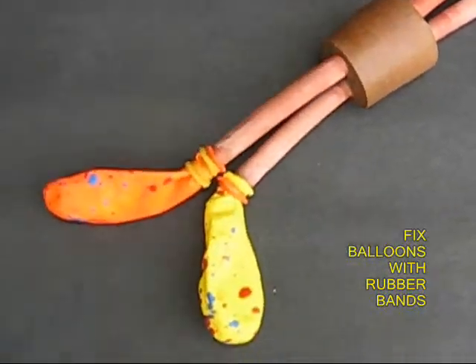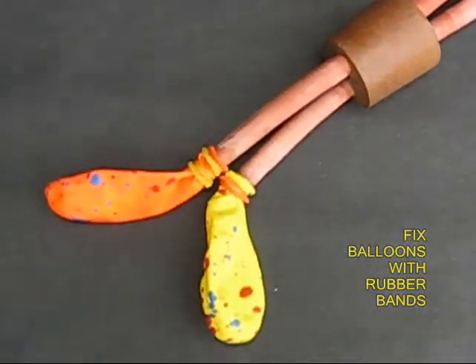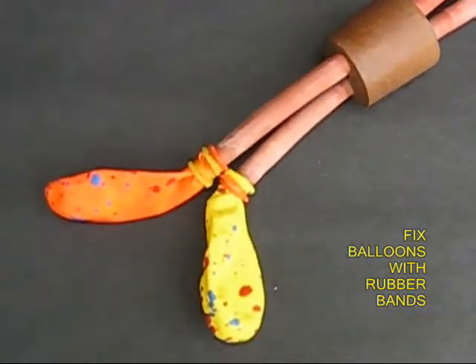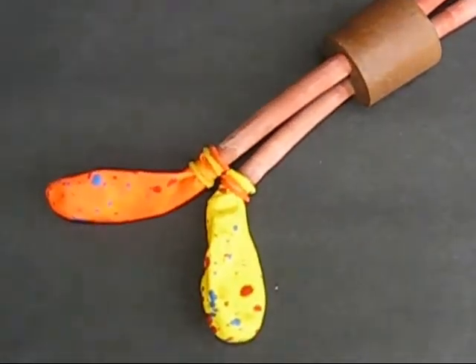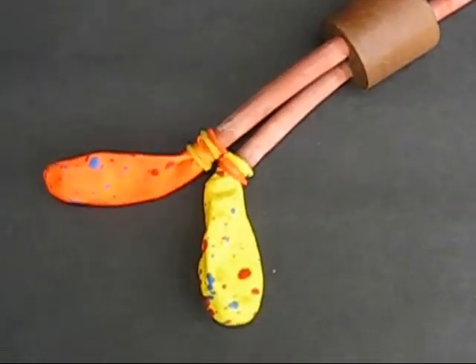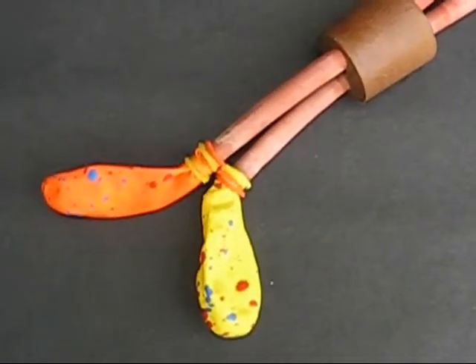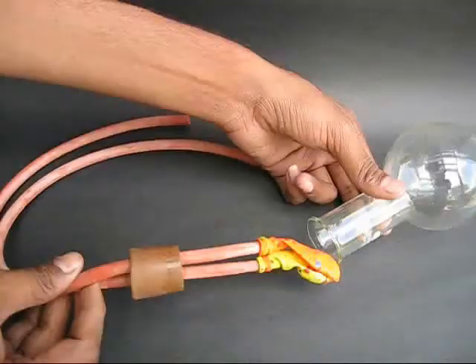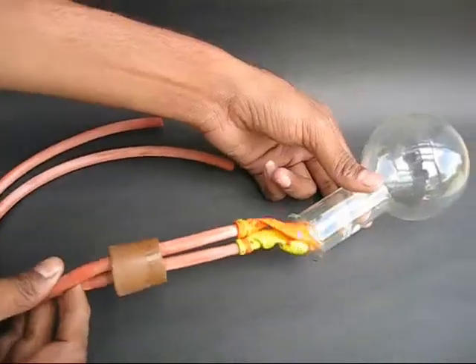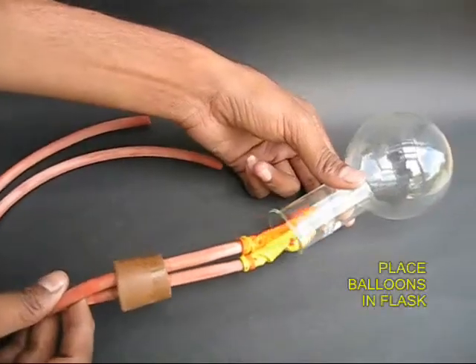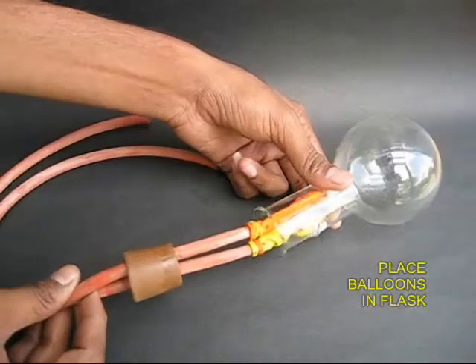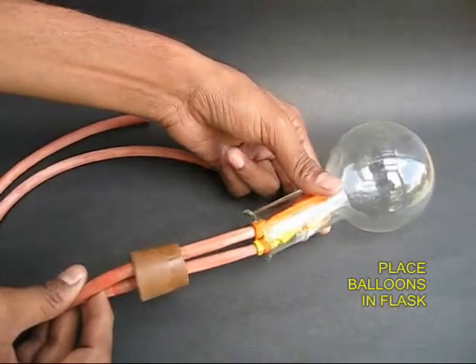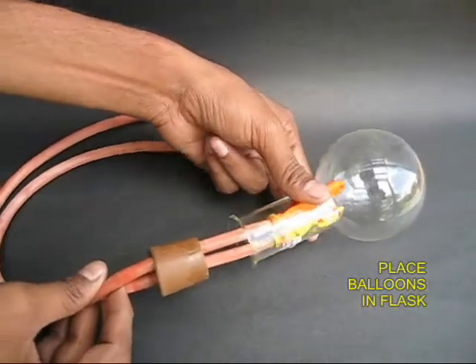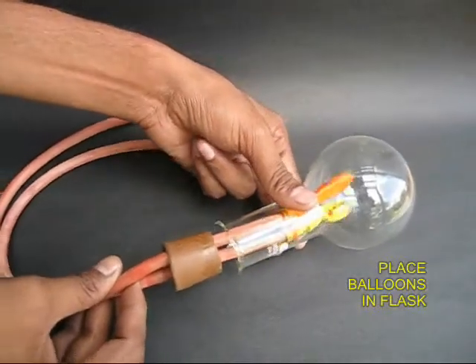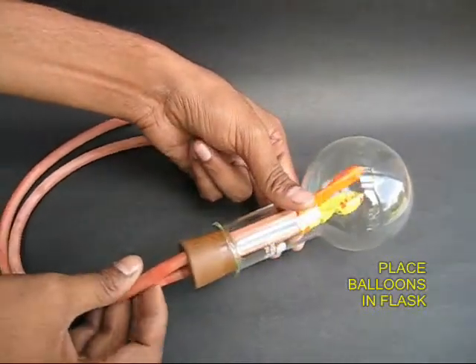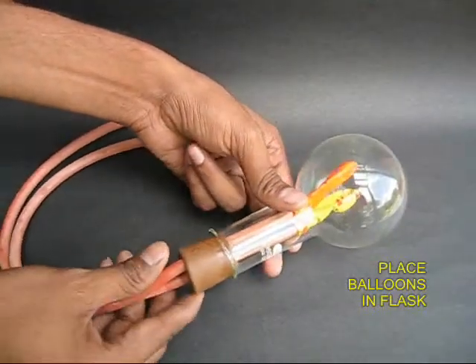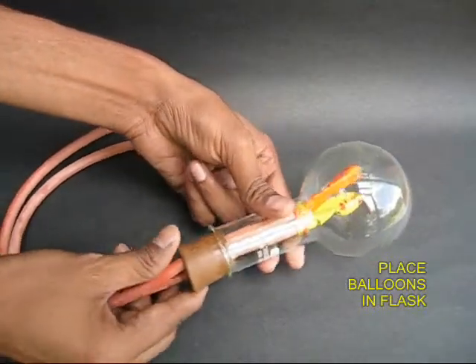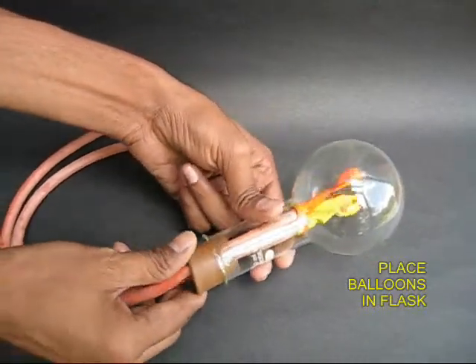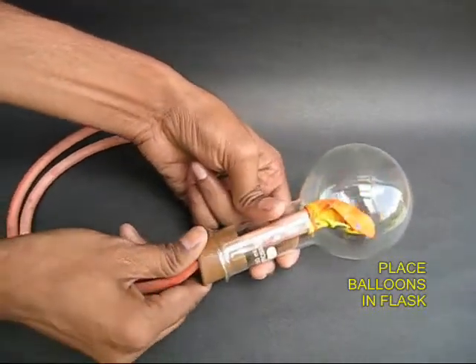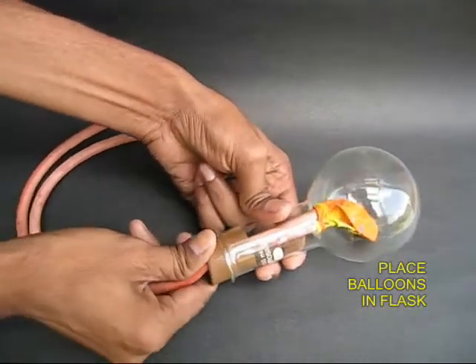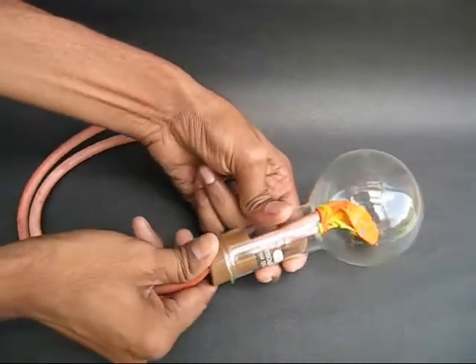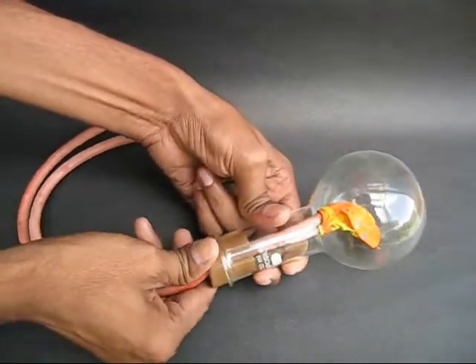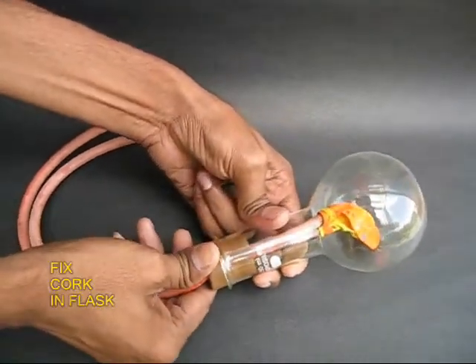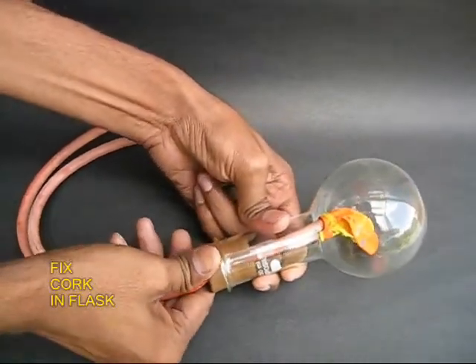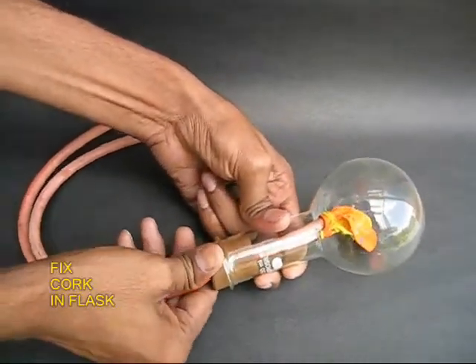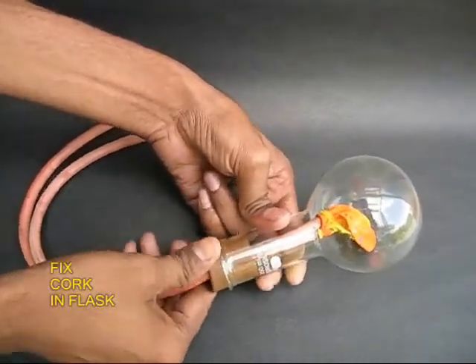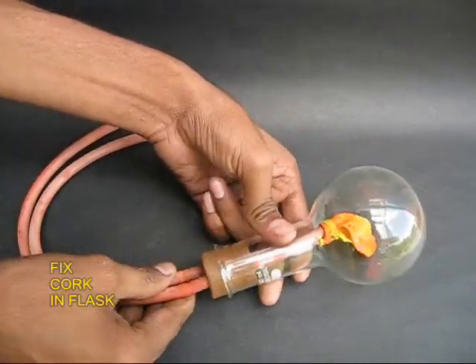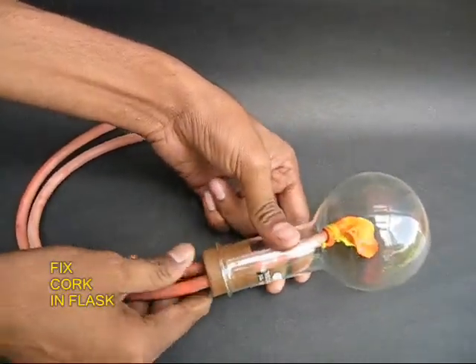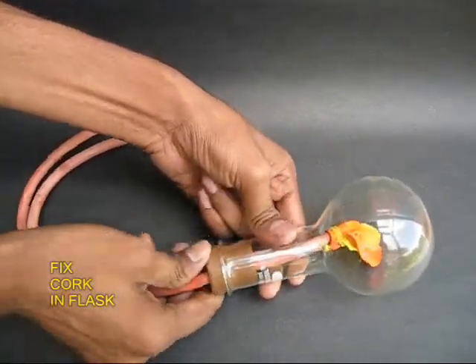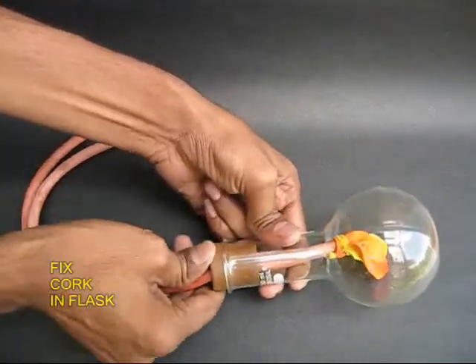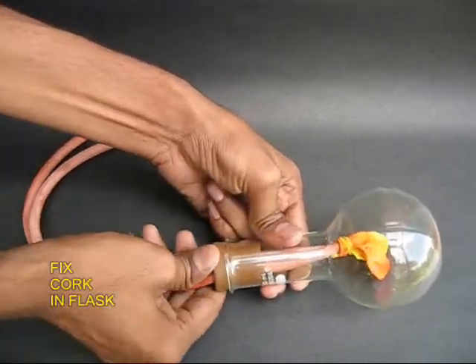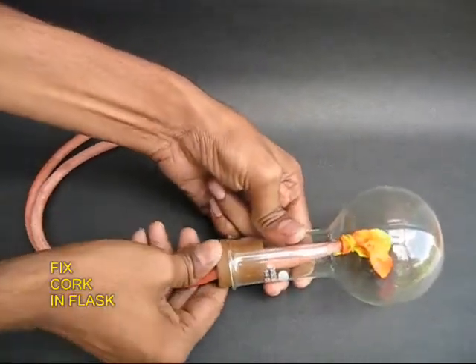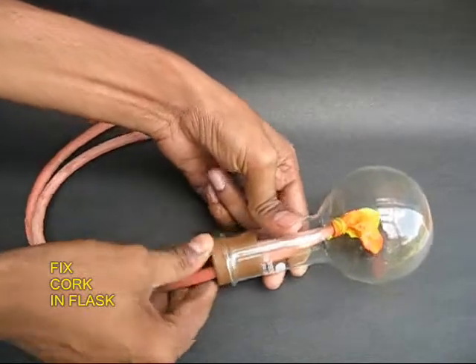Now insert both these balloons into a round bottom flask, then fix the cork and tighten it.